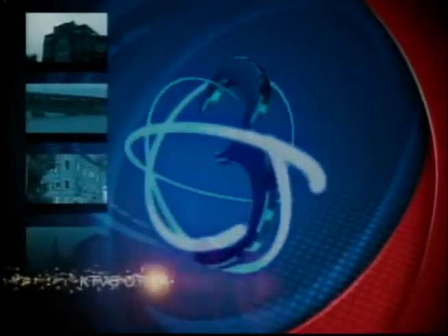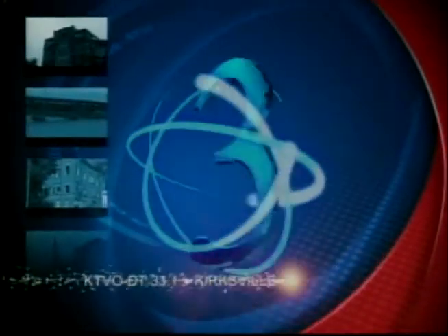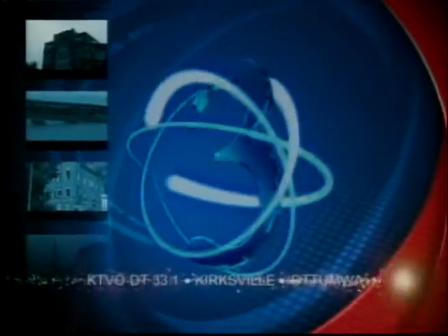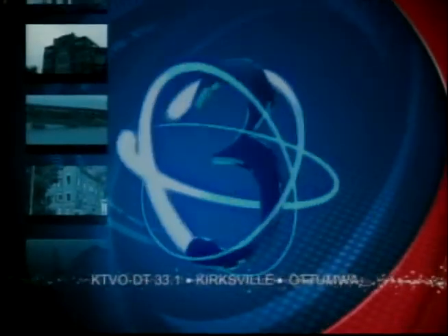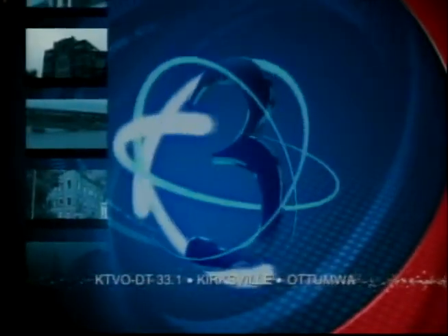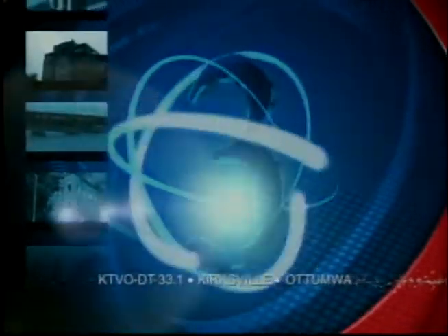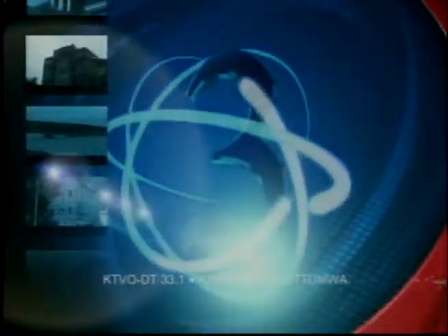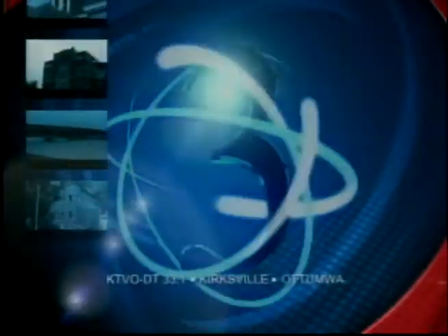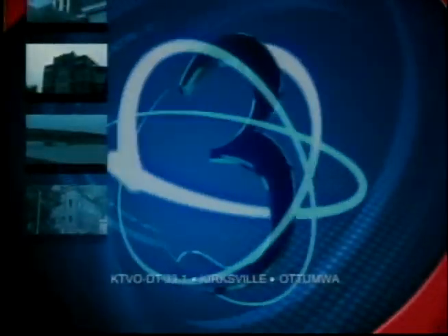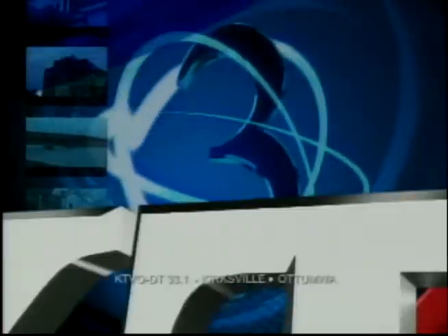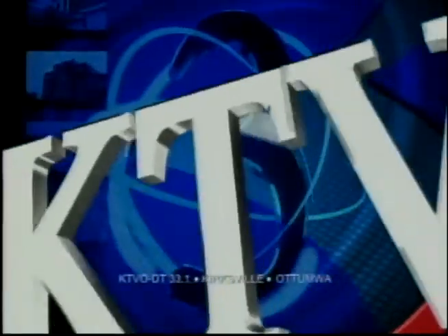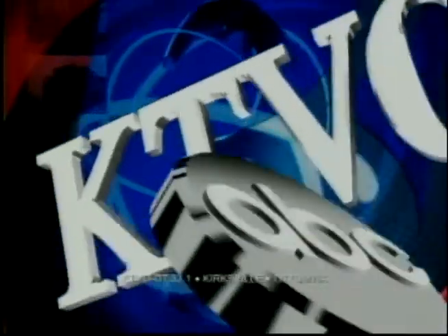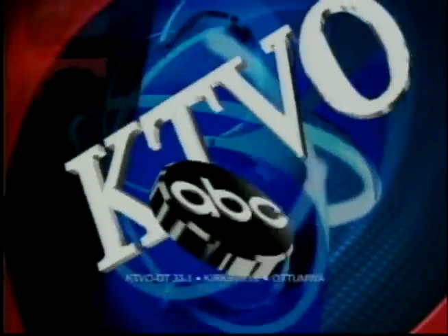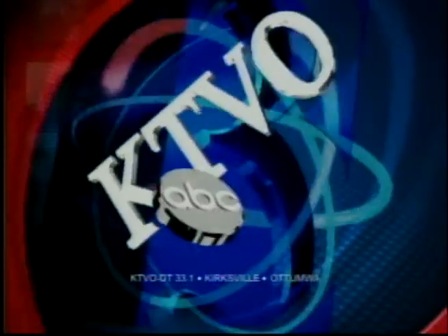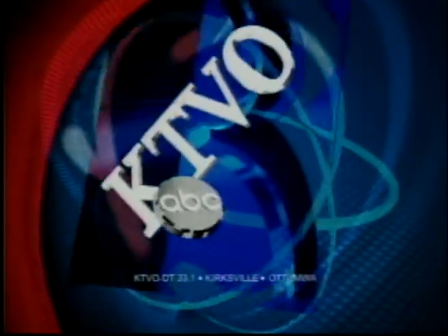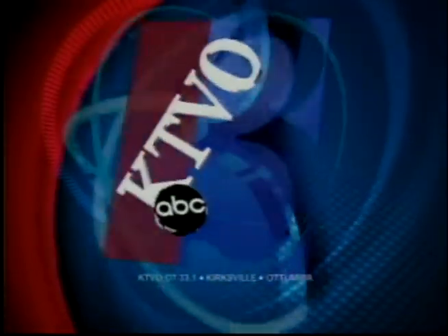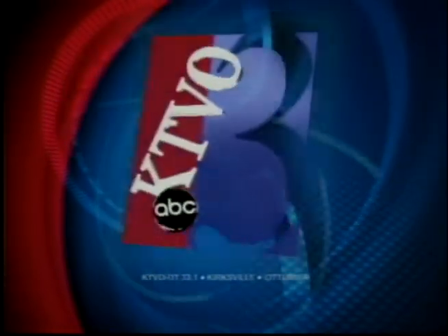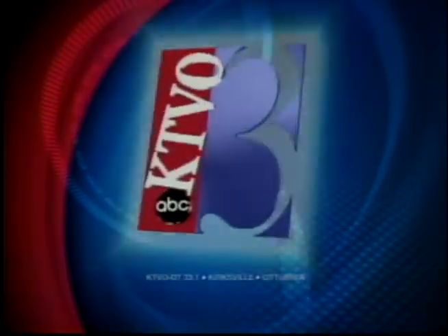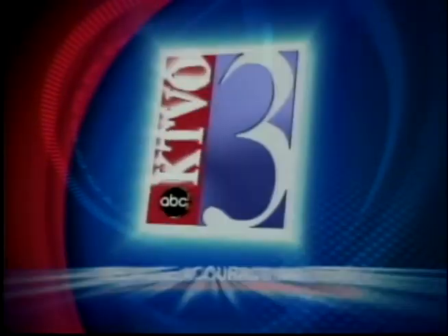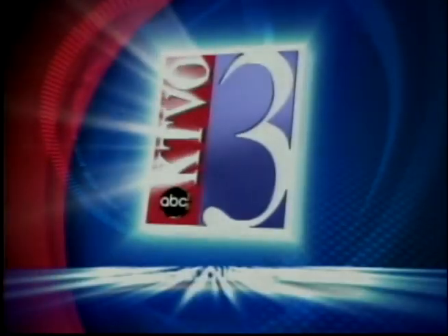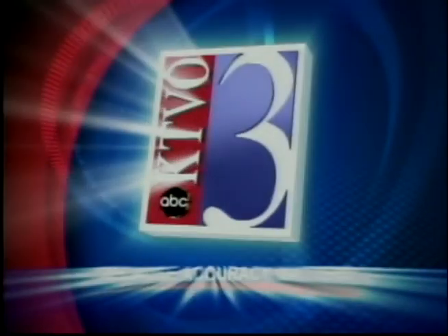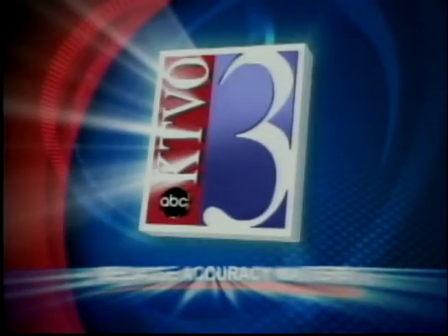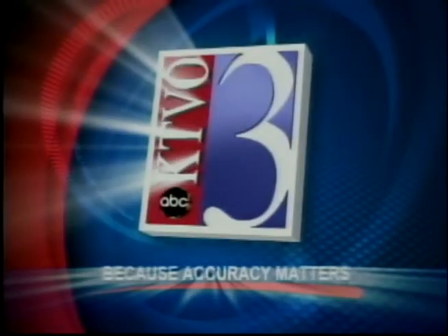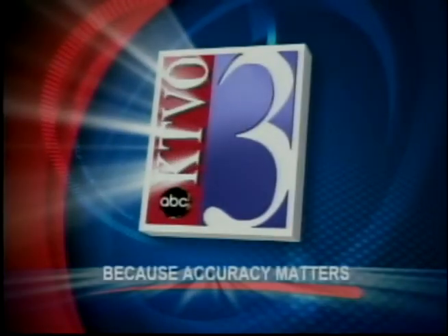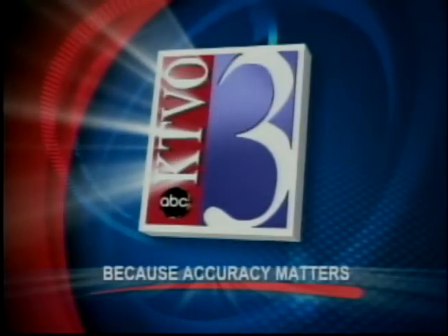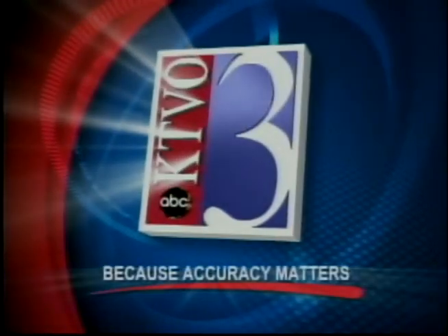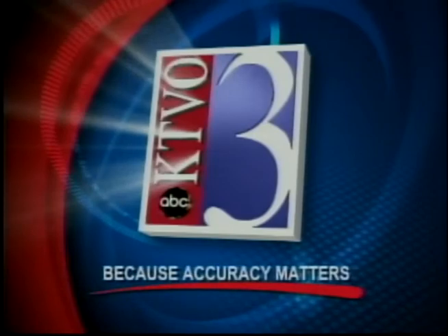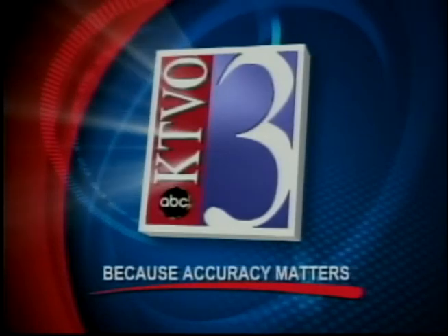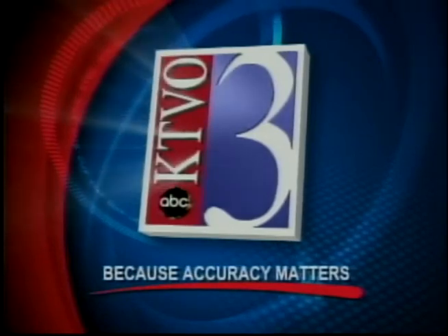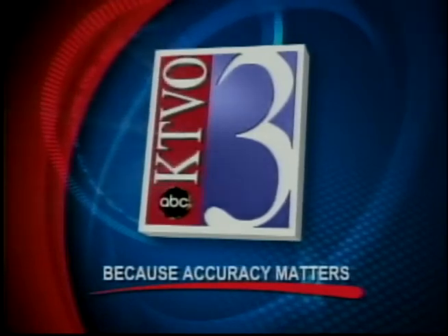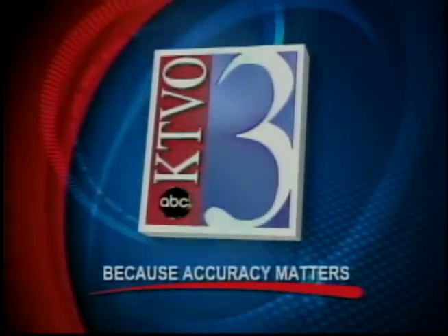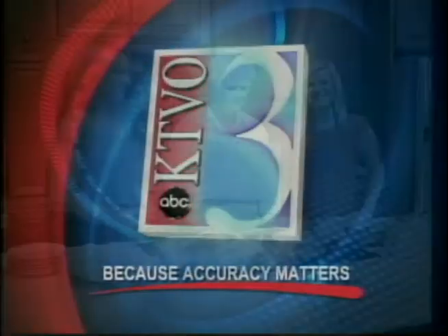From KTVO Kirksville Ottumwa, this is Good Morning Heartland, because accuracy matters.